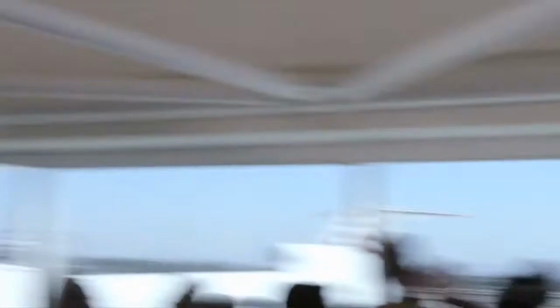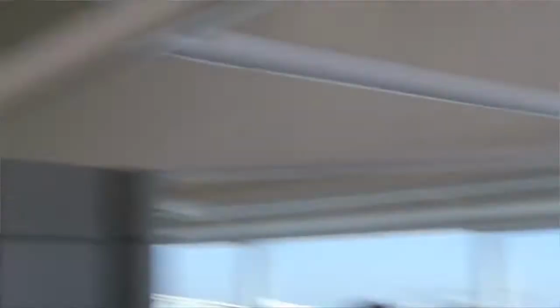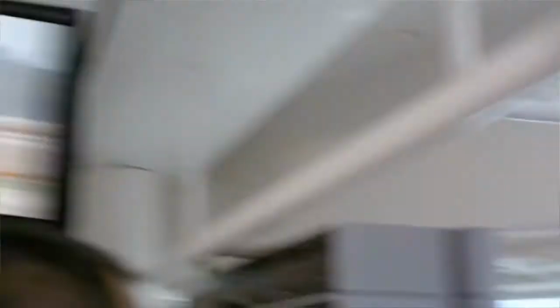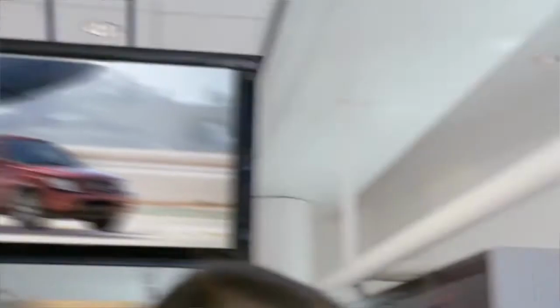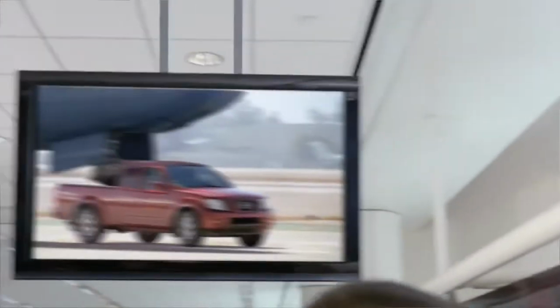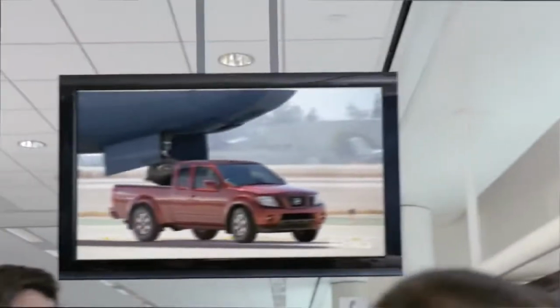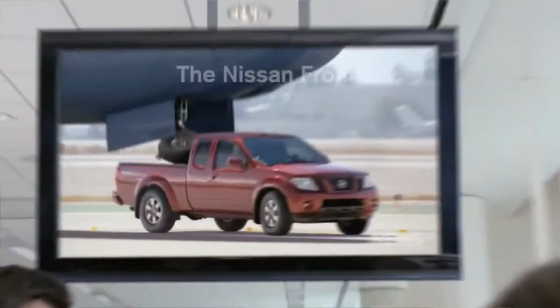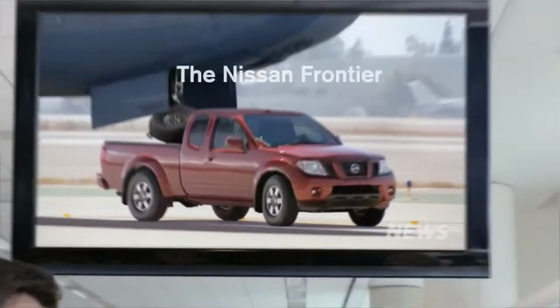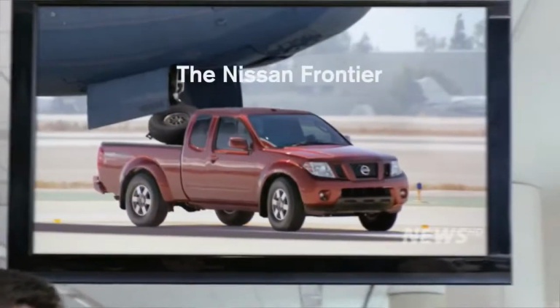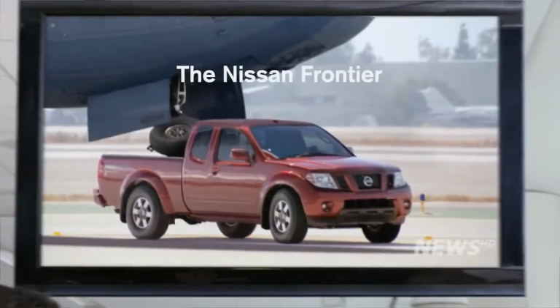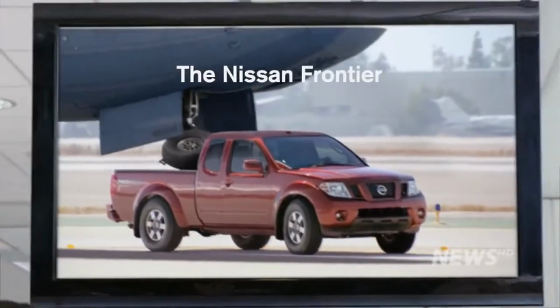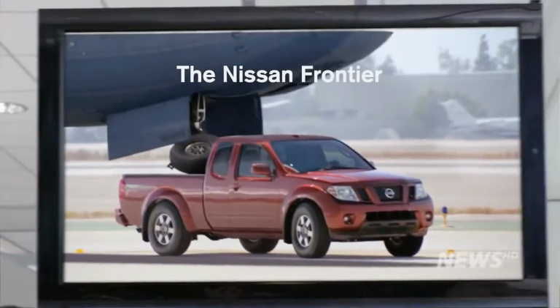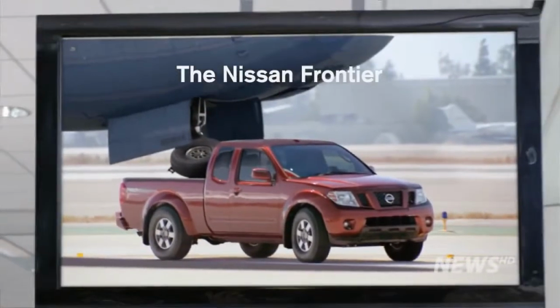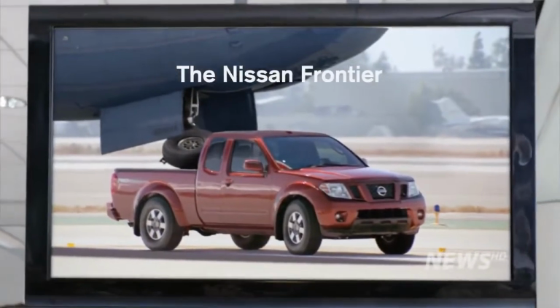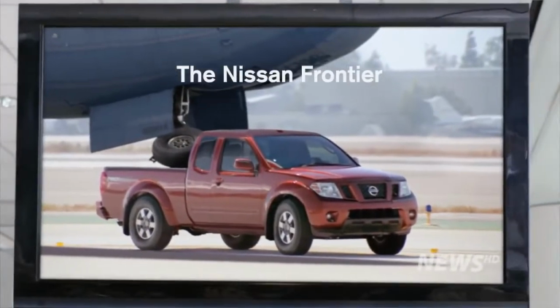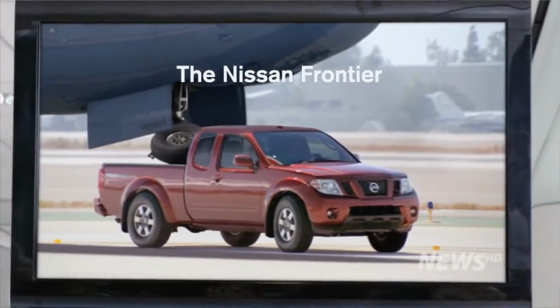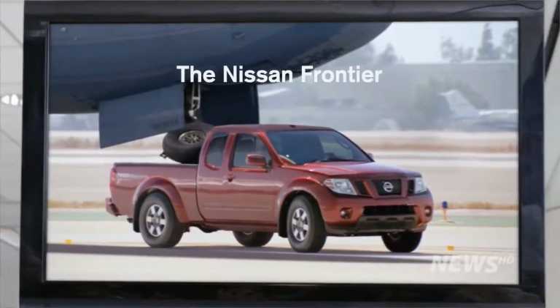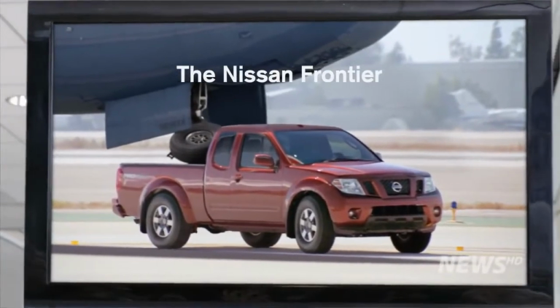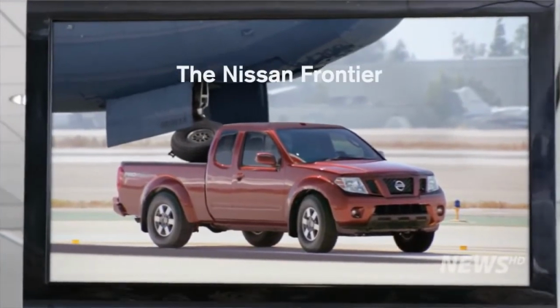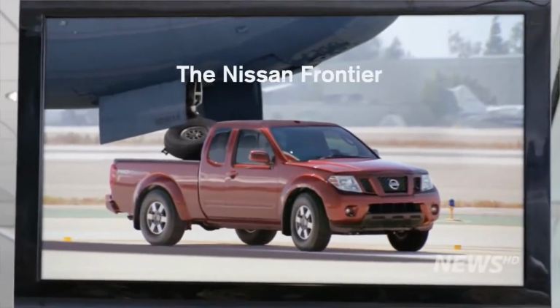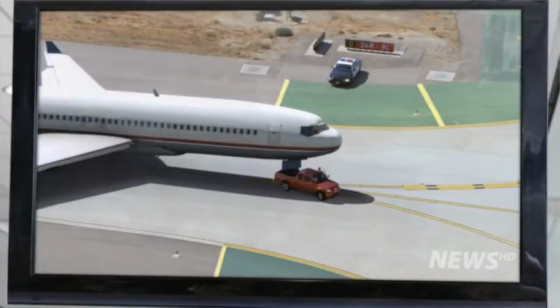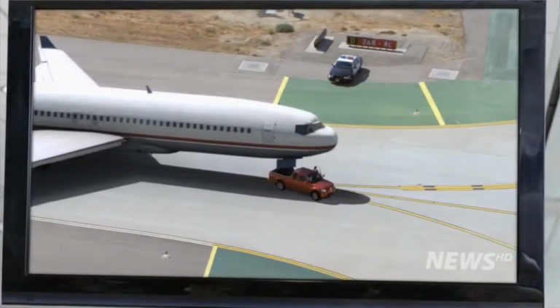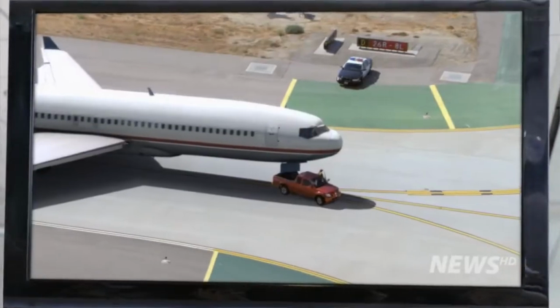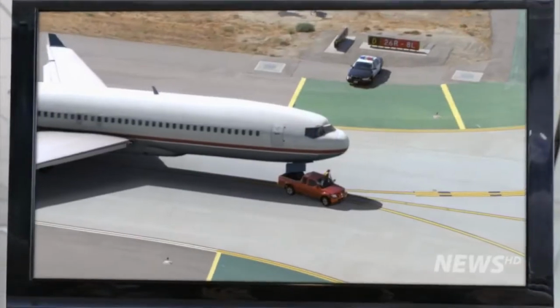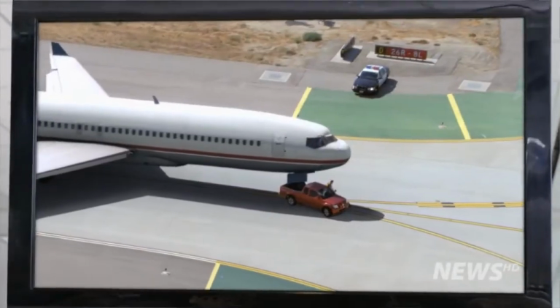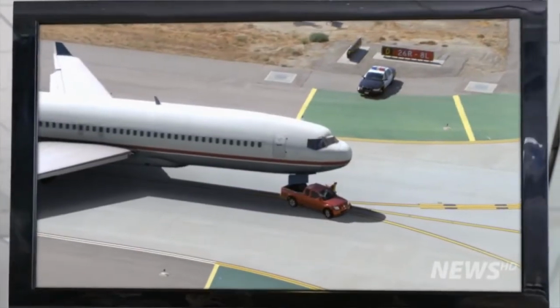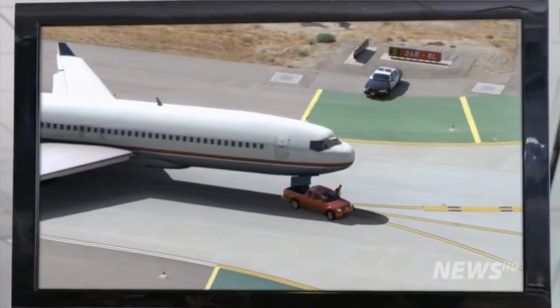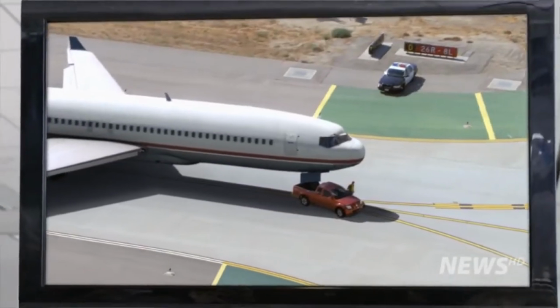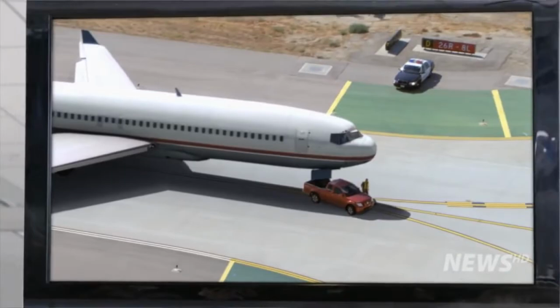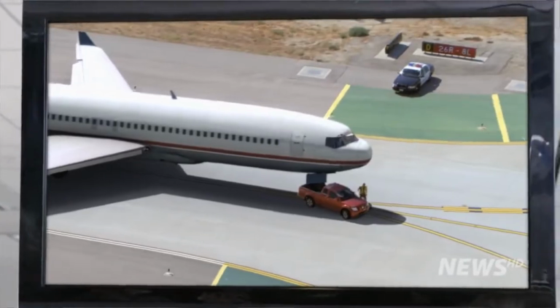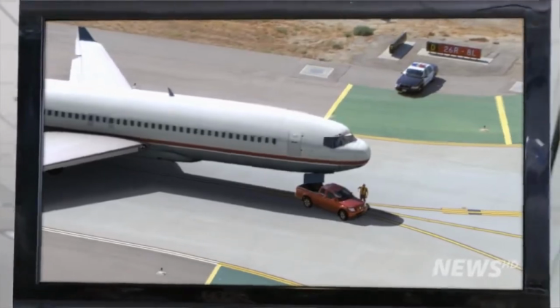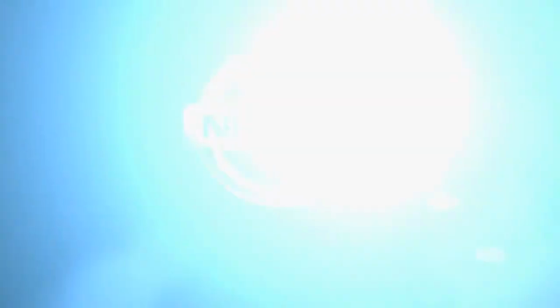The mid-sized Nissan Frontier, with full-size payload and towing. Innovation for doers, innovation for all.